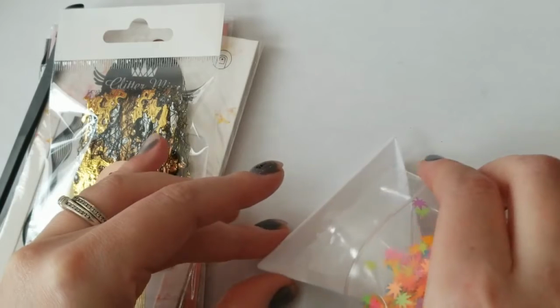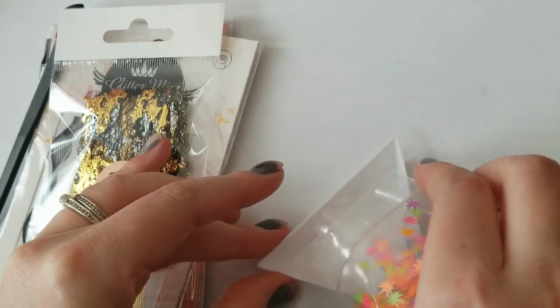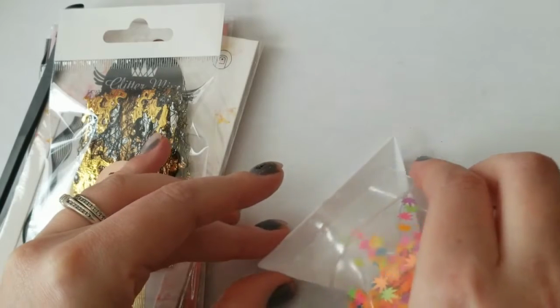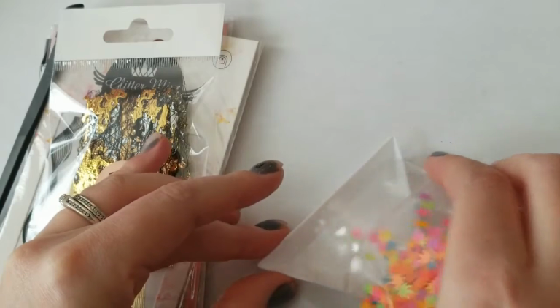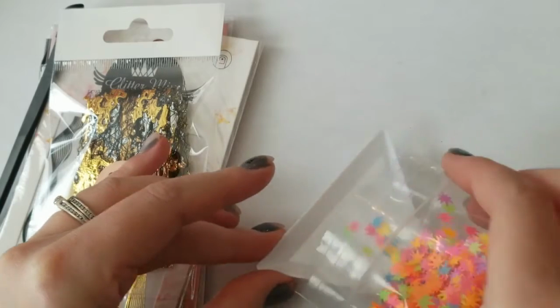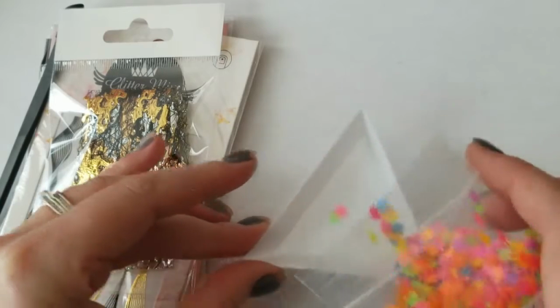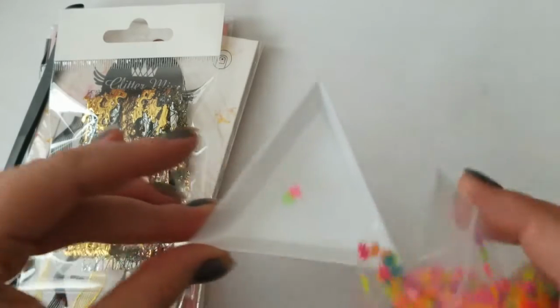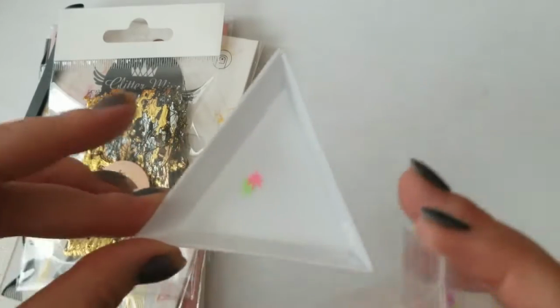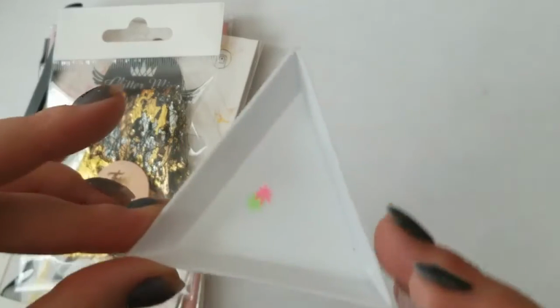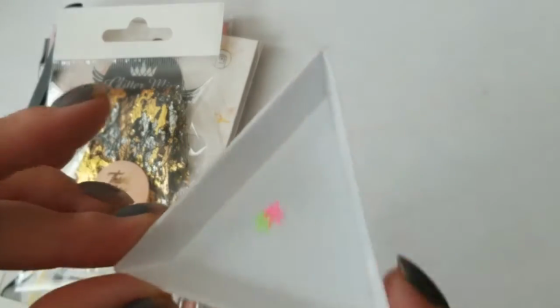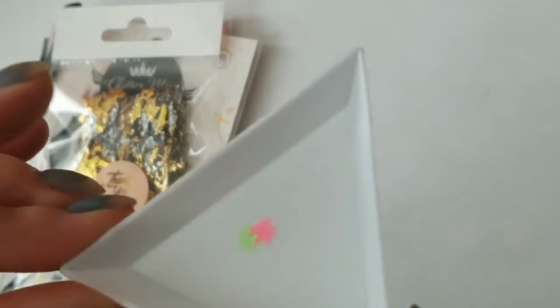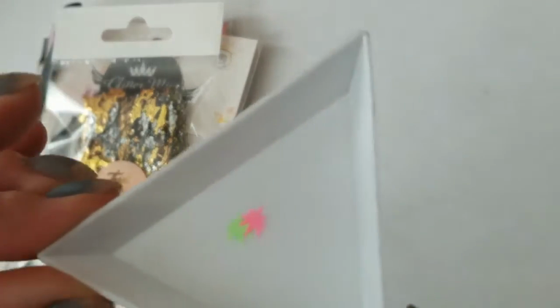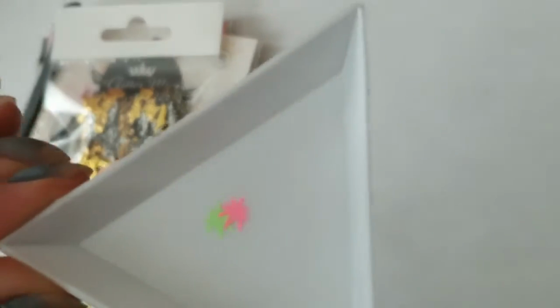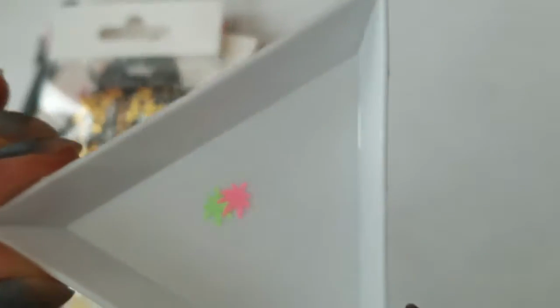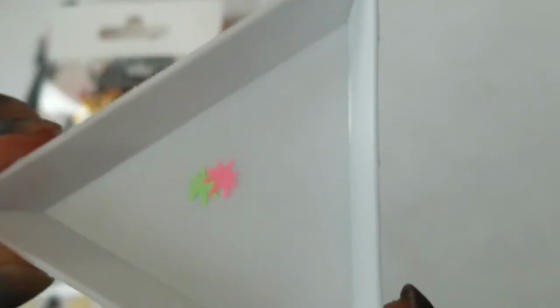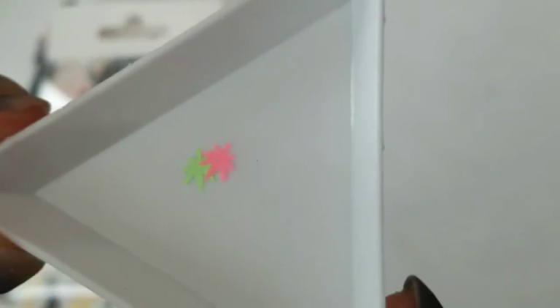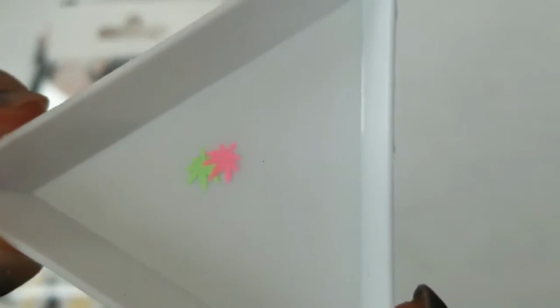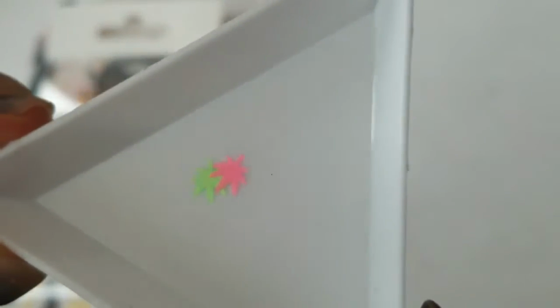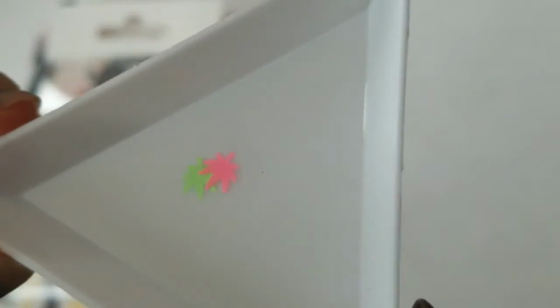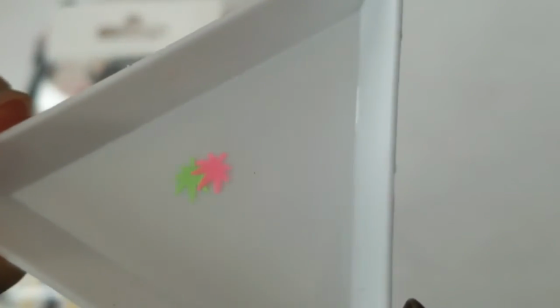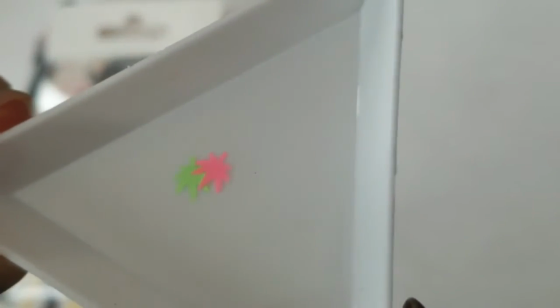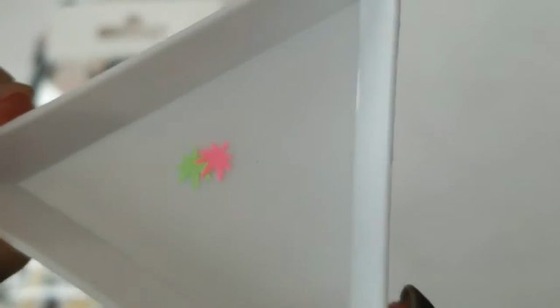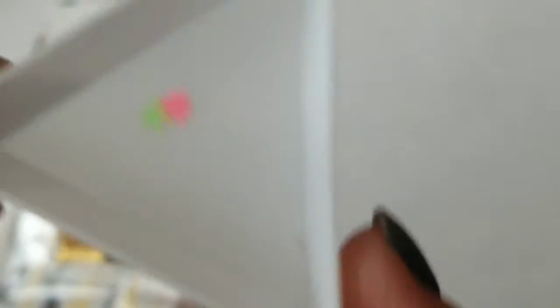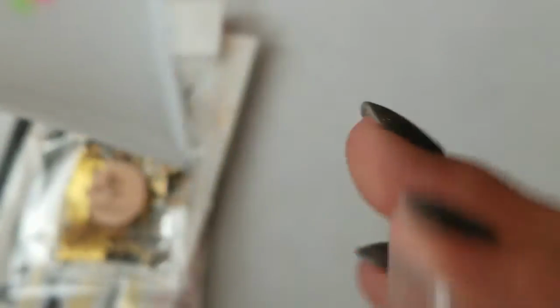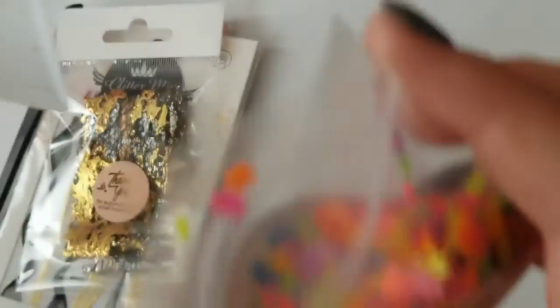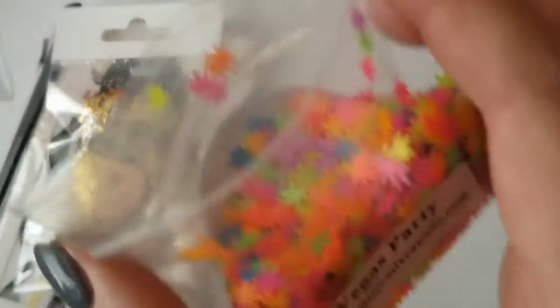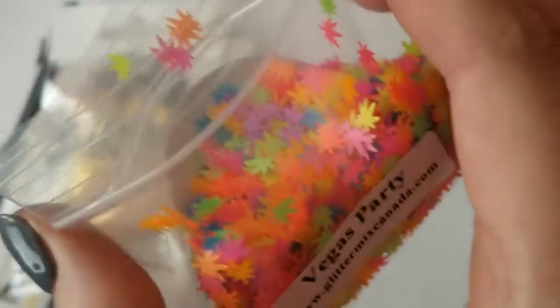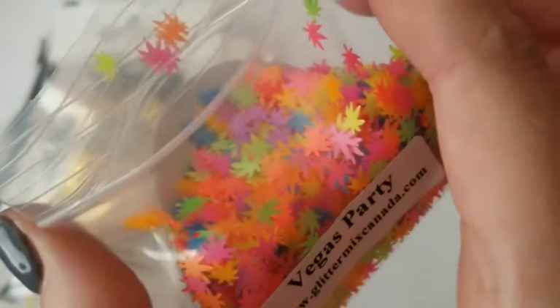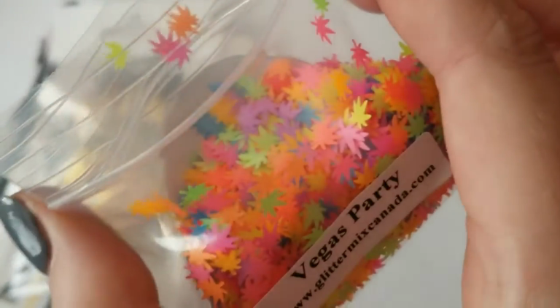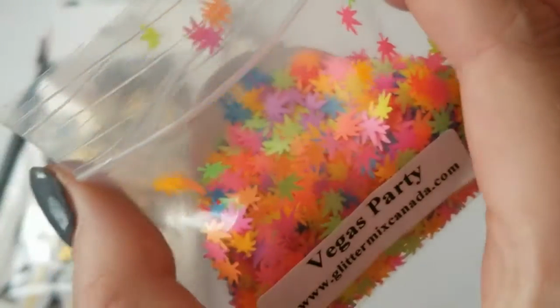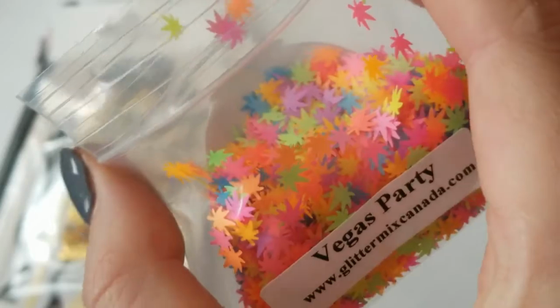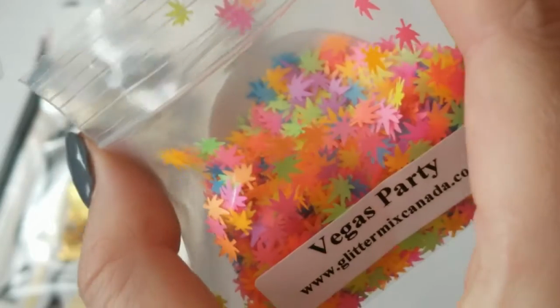The next thing I got were little tiny pot leaves — they are little mini pot leaves, multi-colored ones.